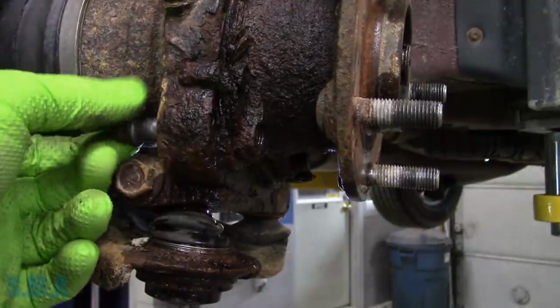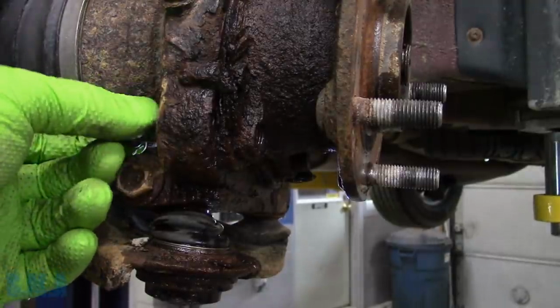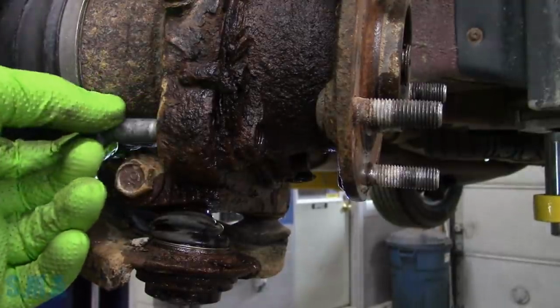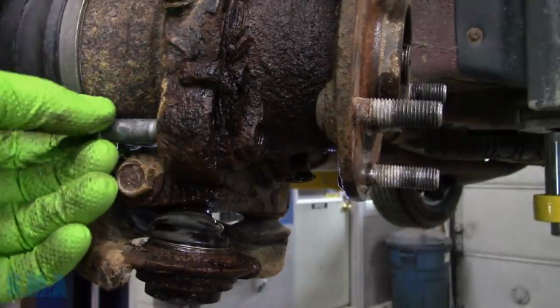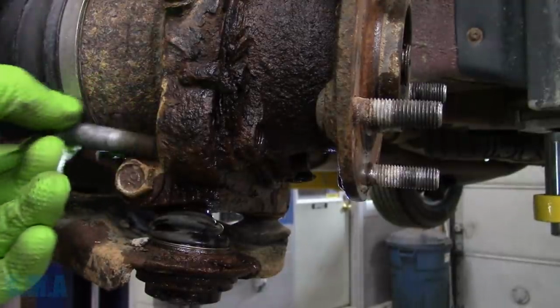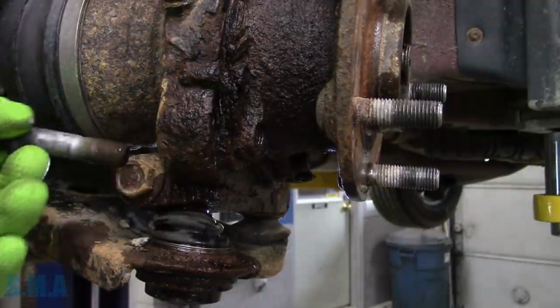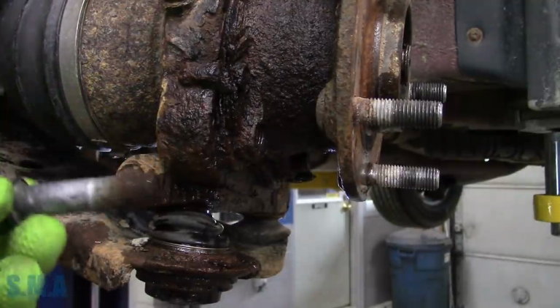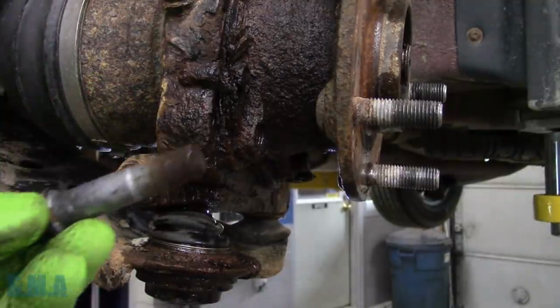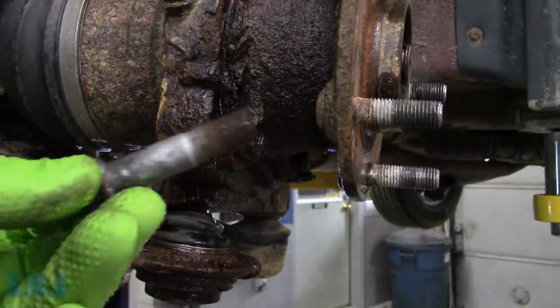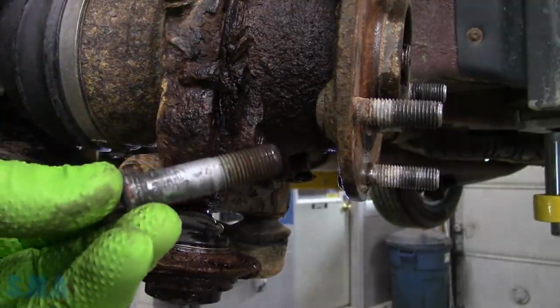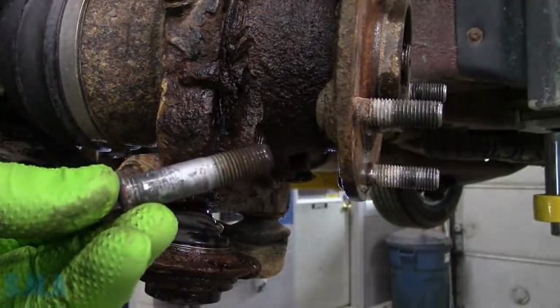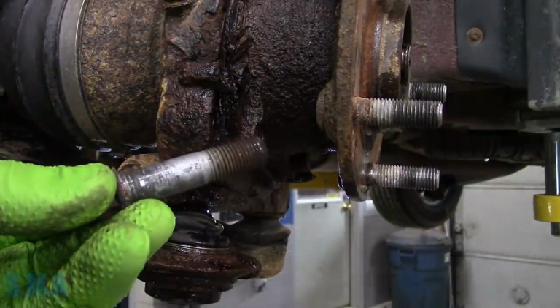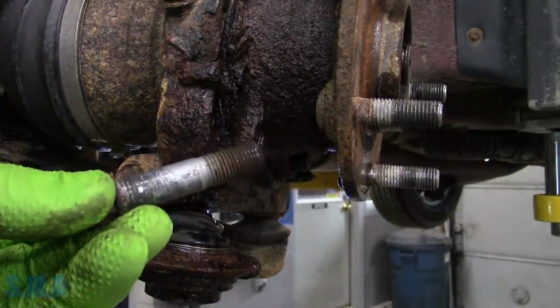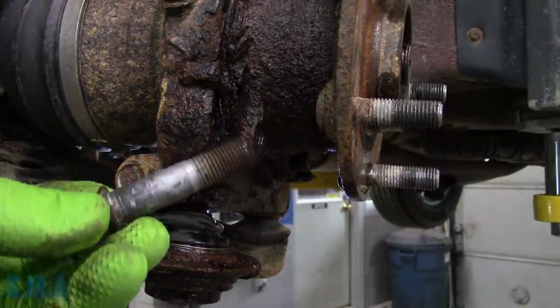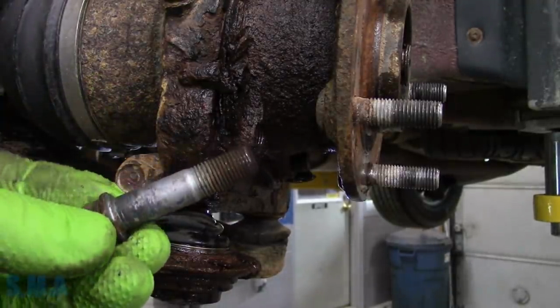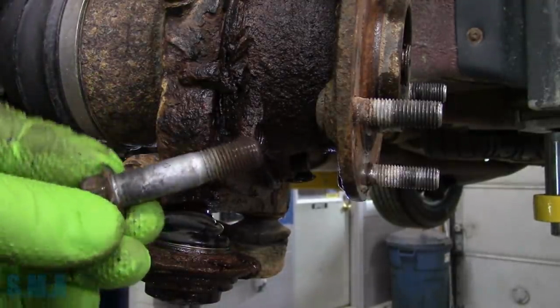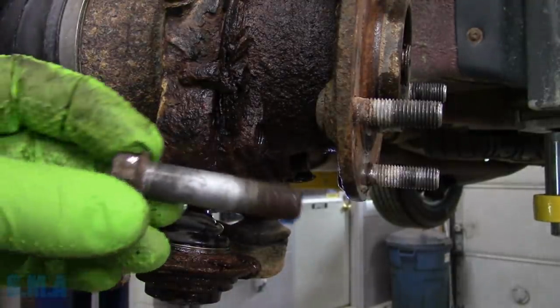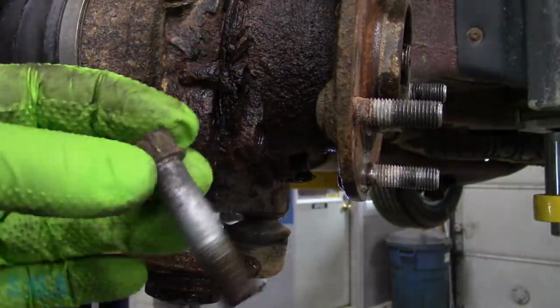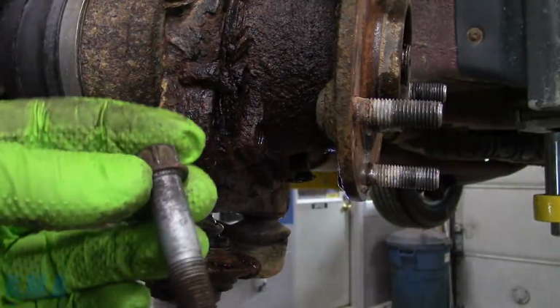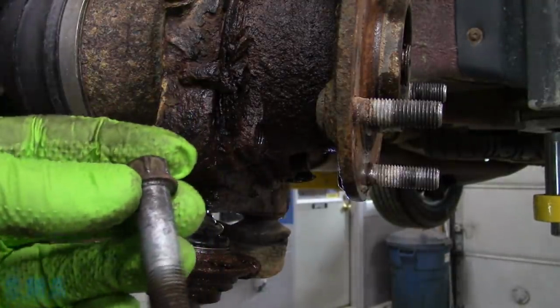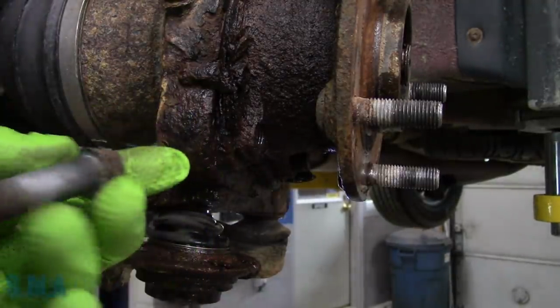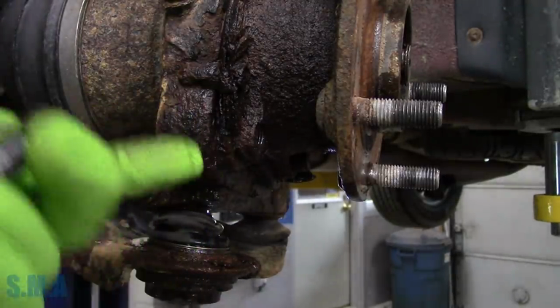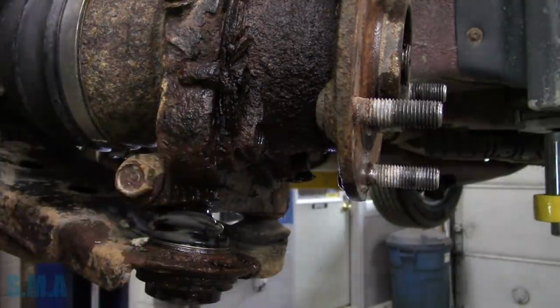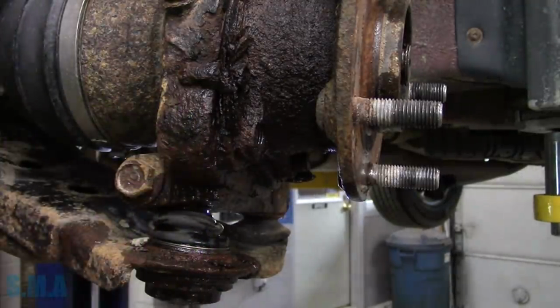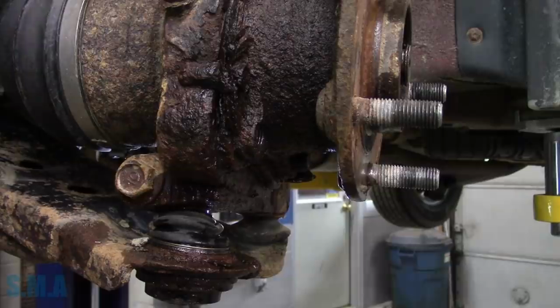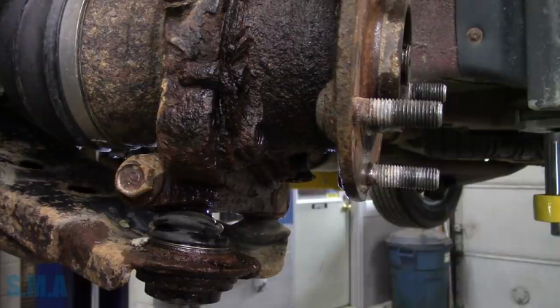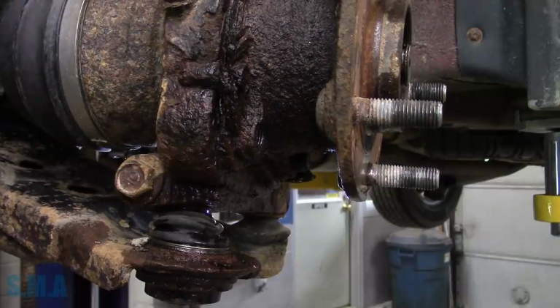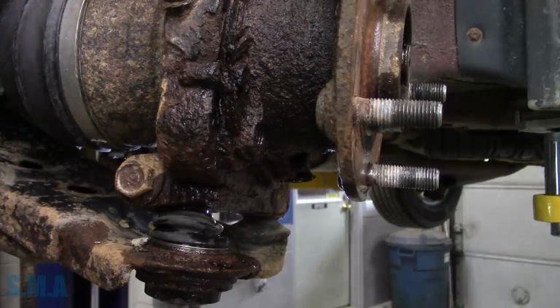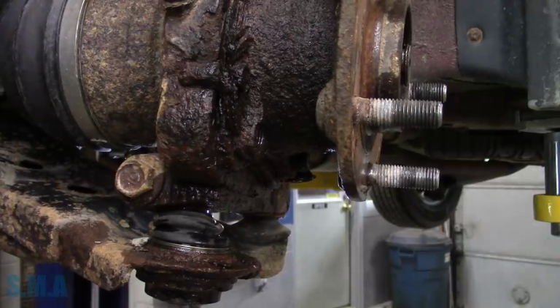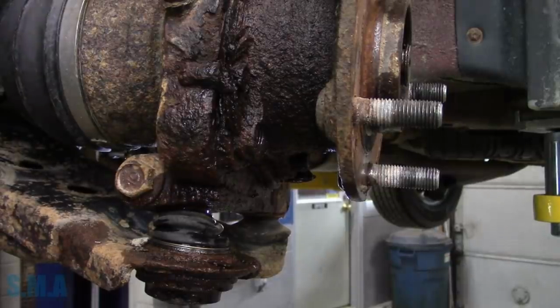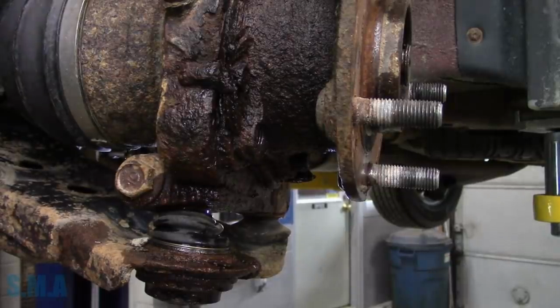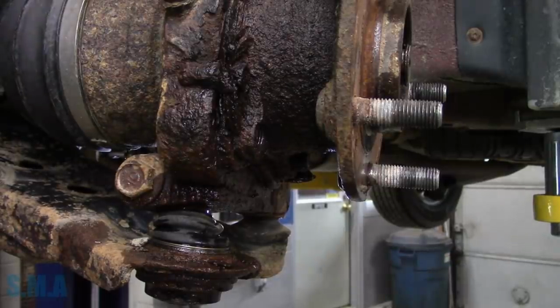There's number two - number one came out while I had to talk to a customer. There's number two - we're going to get the rest of them out here folks.